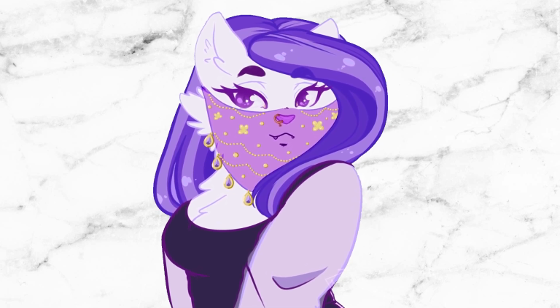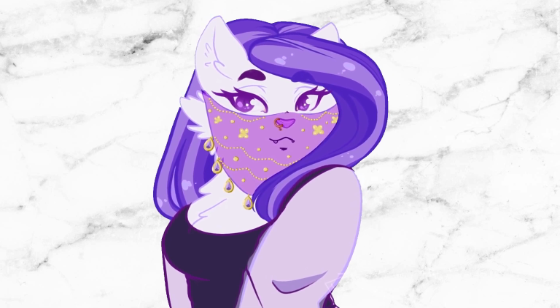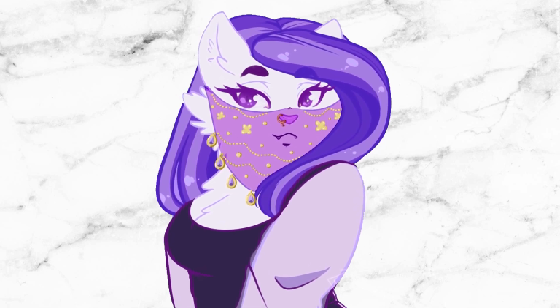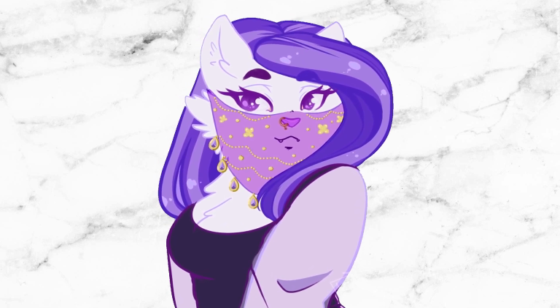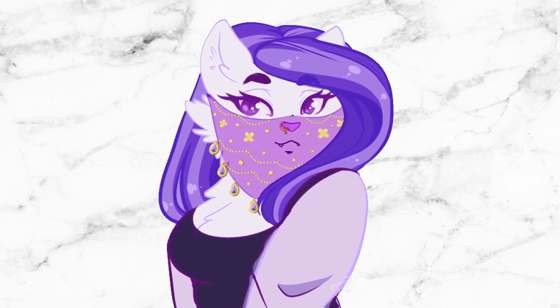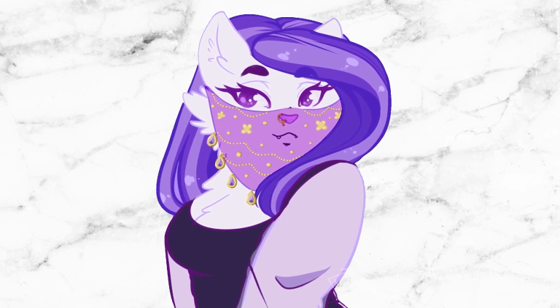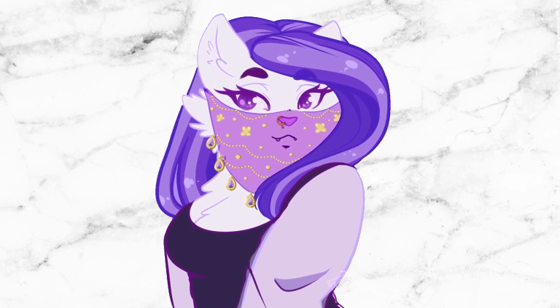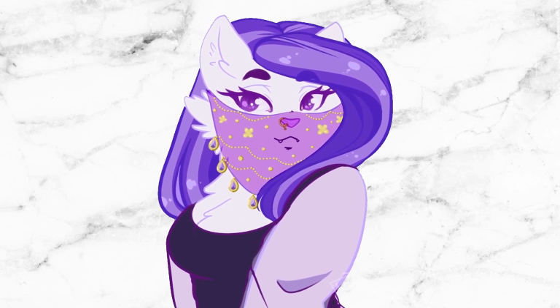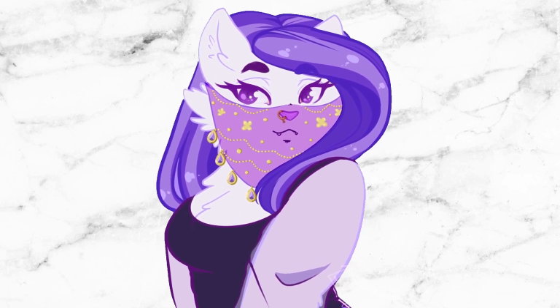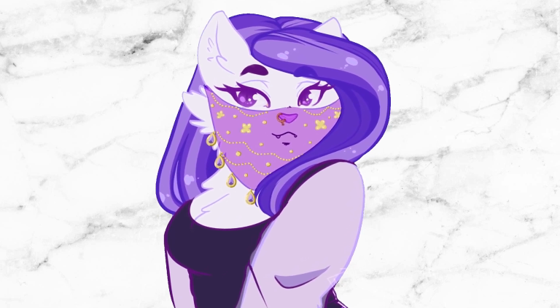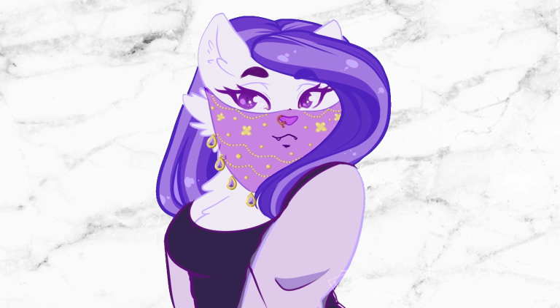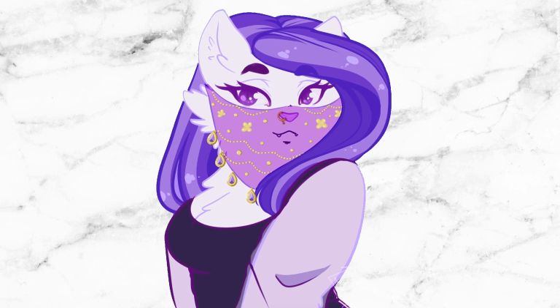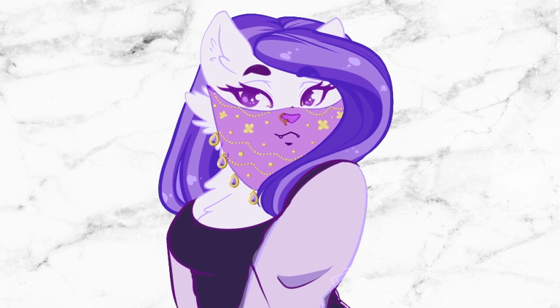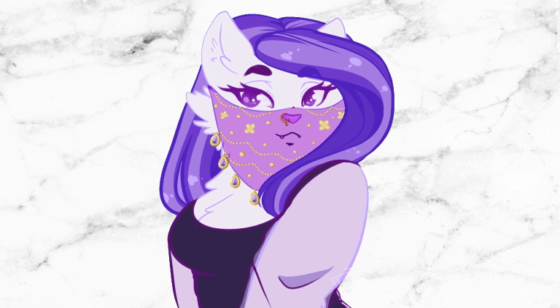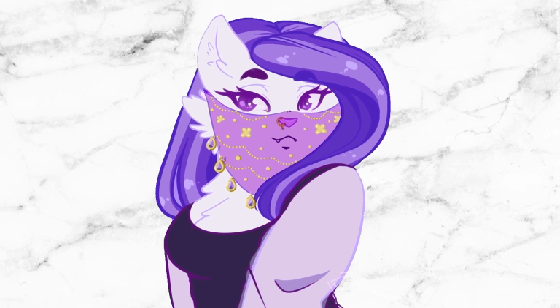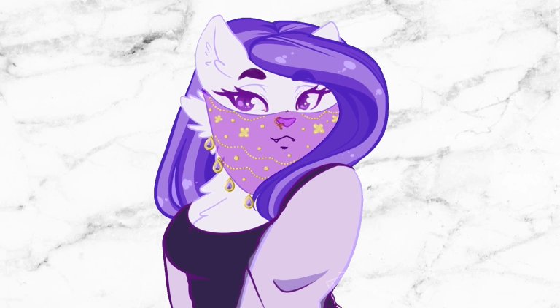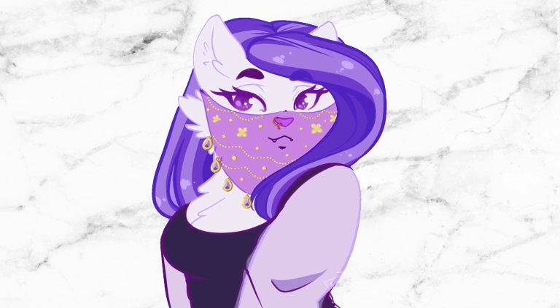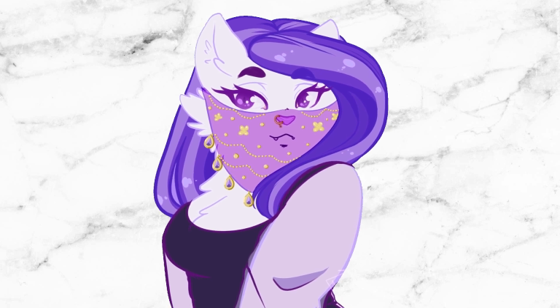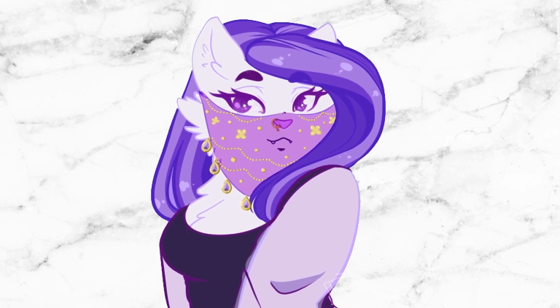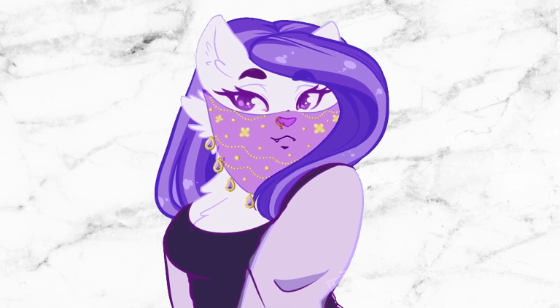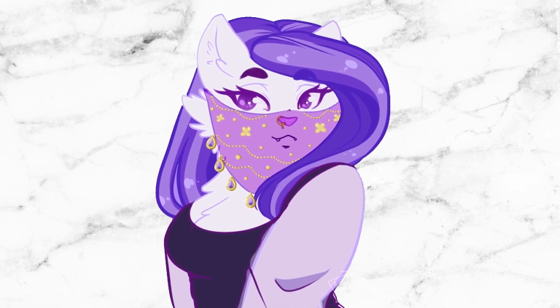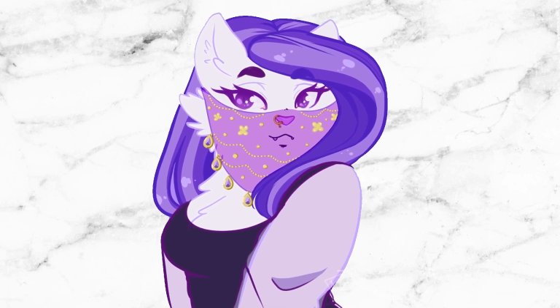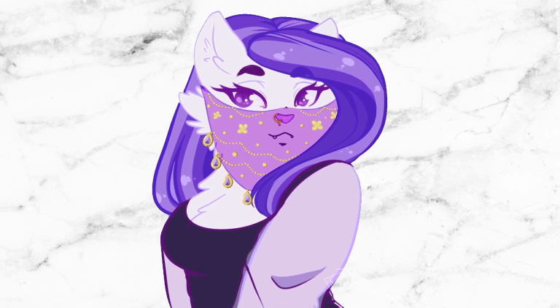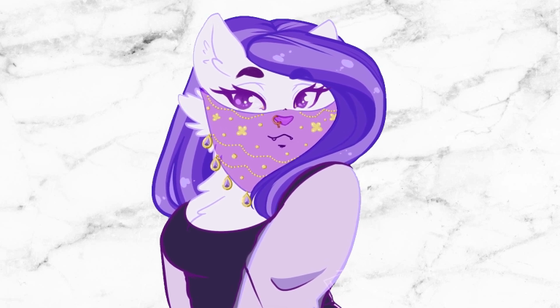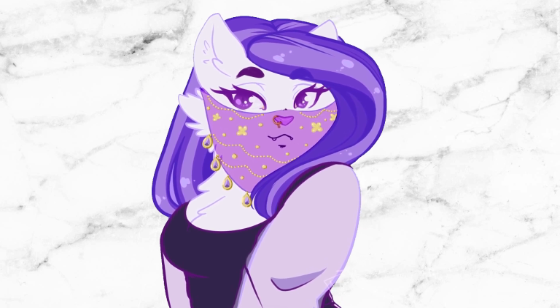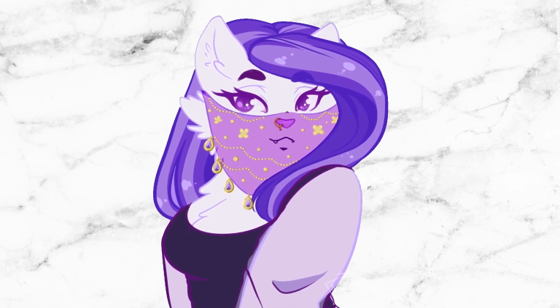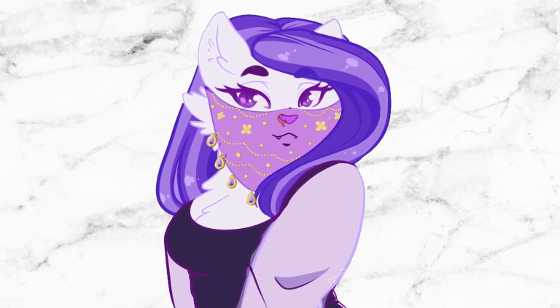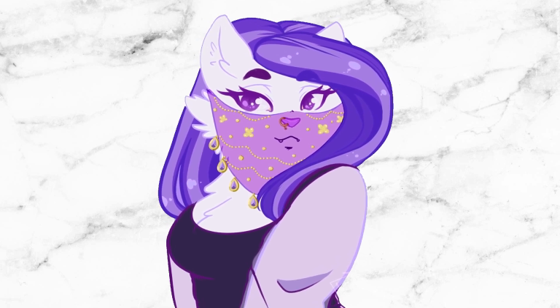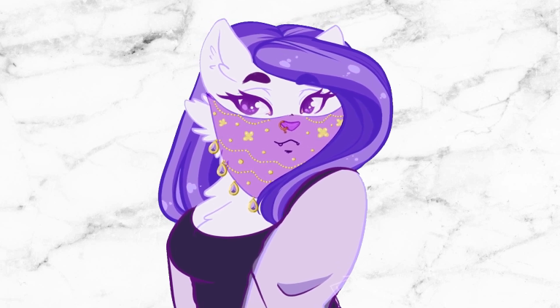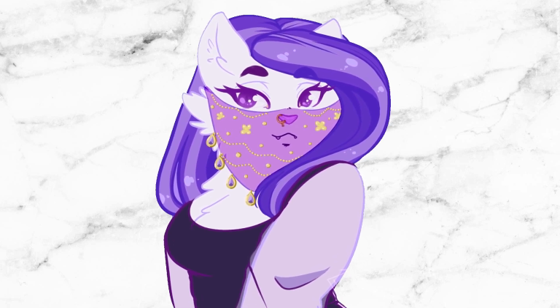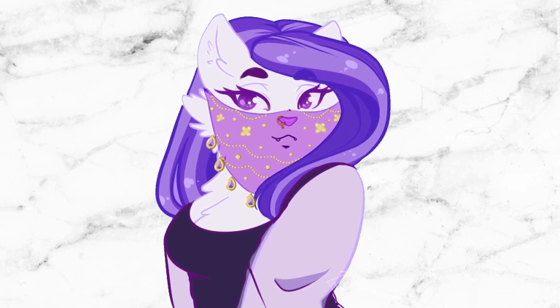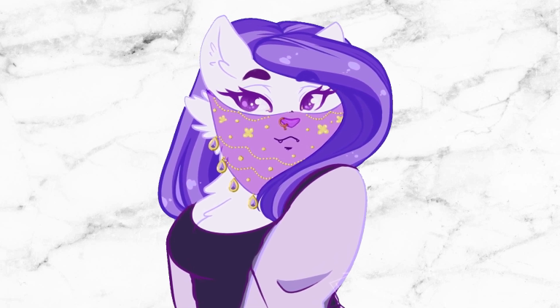Bear in mind that some of the prices shown in this video may have changed, and remember you don't need a fursuit to be a furry.